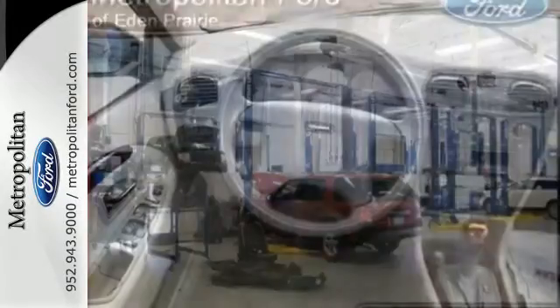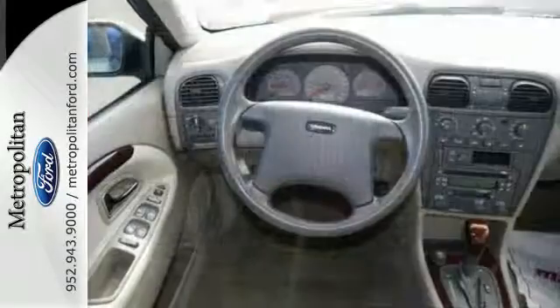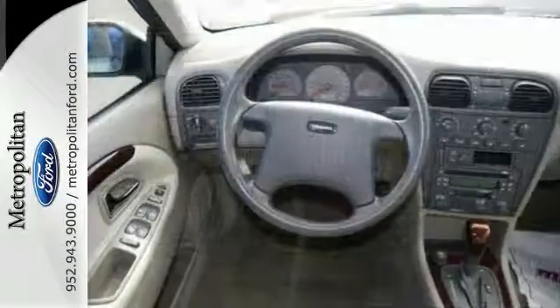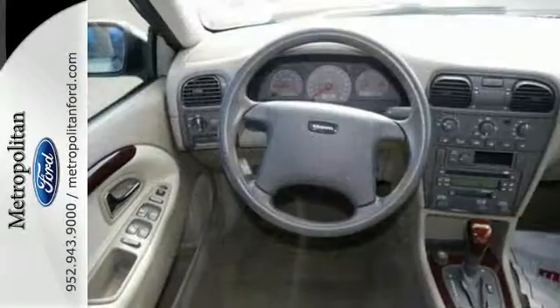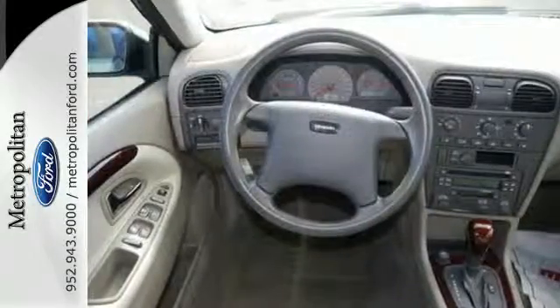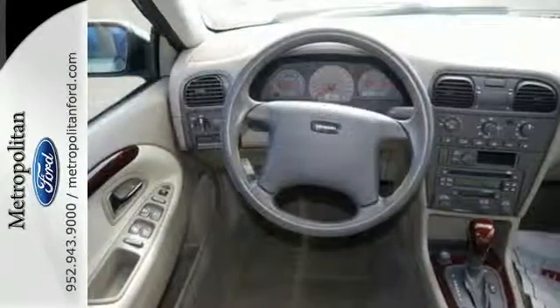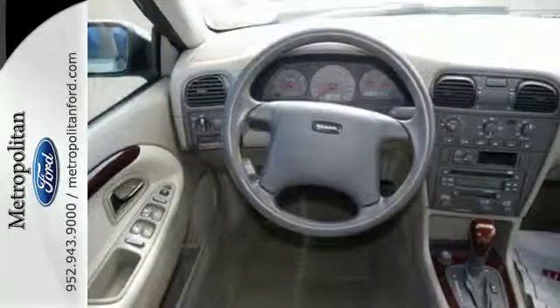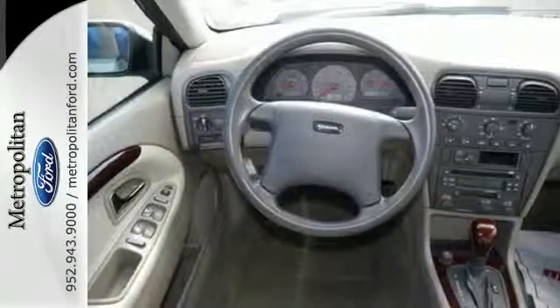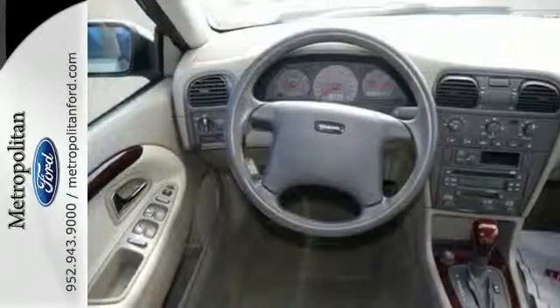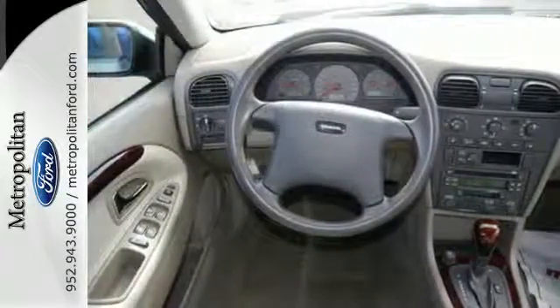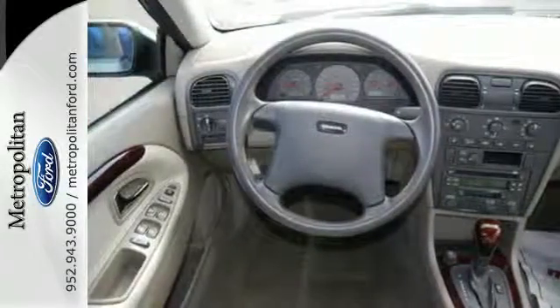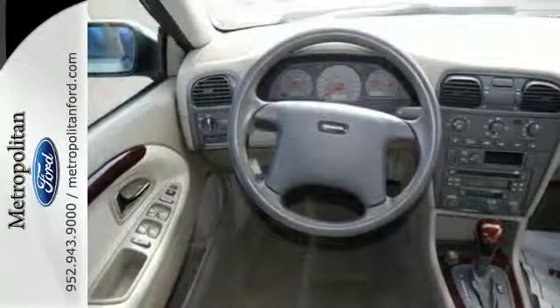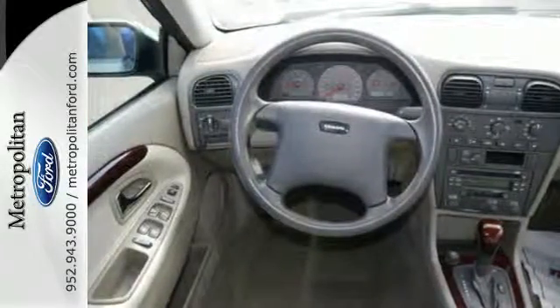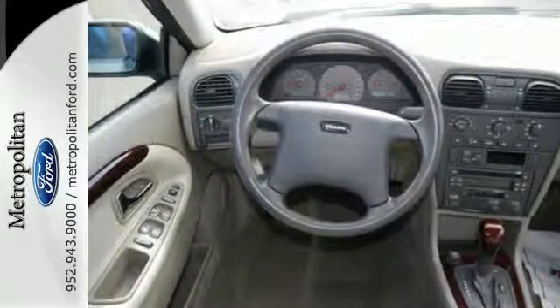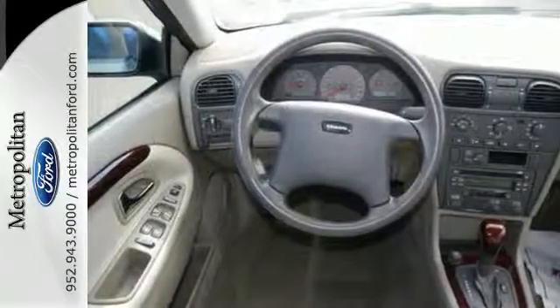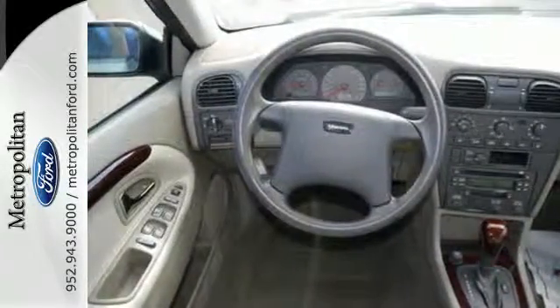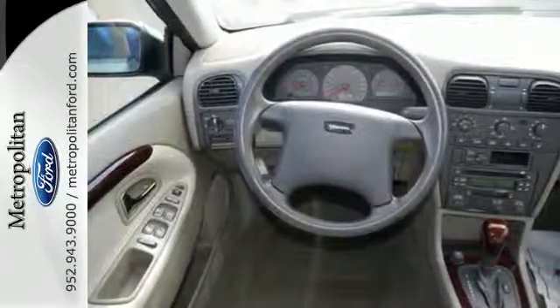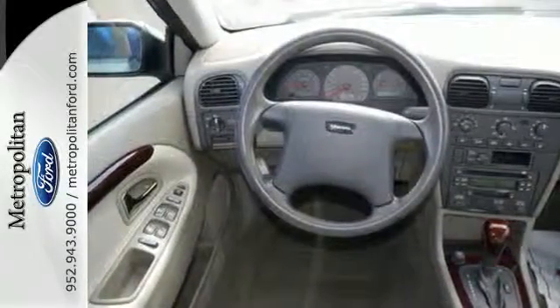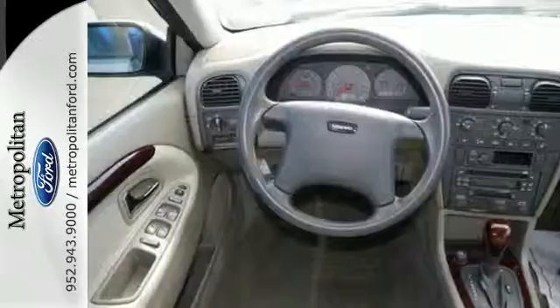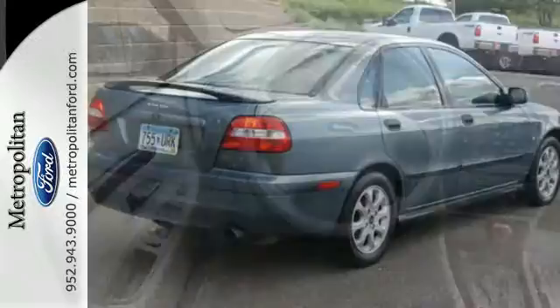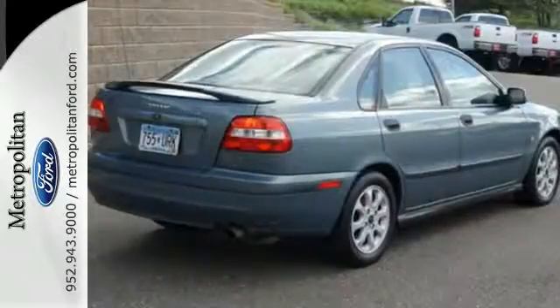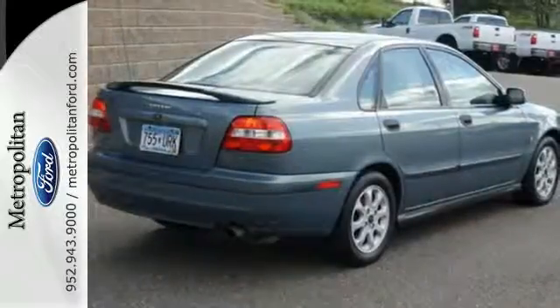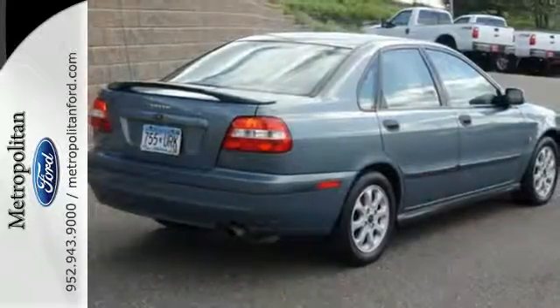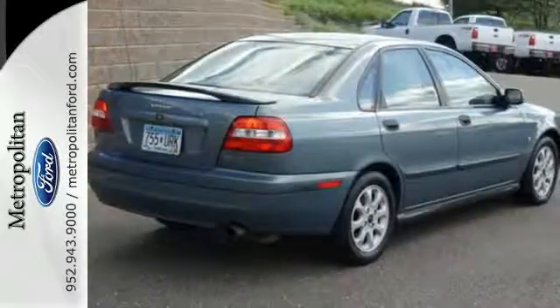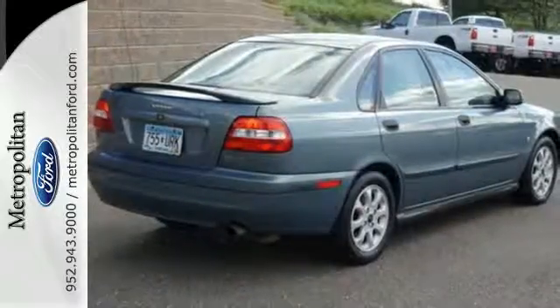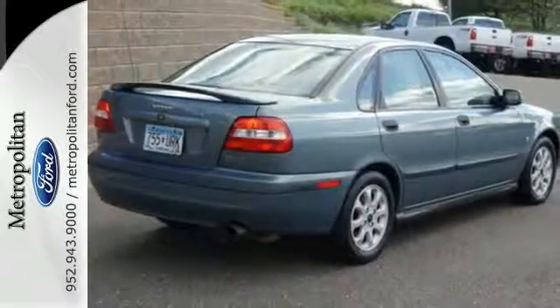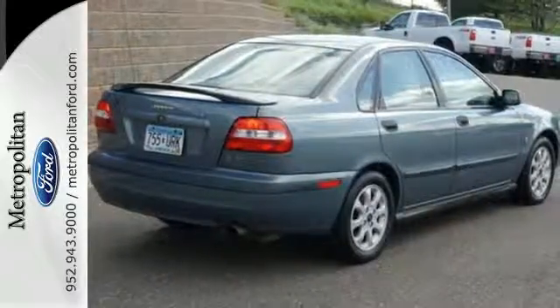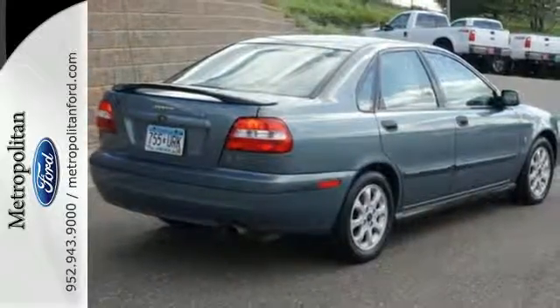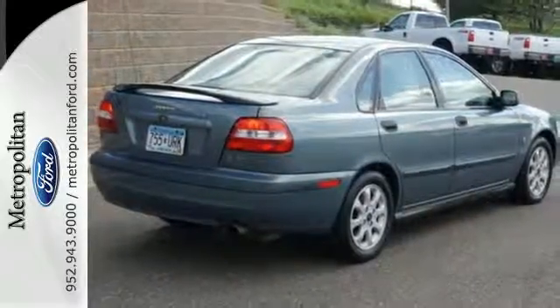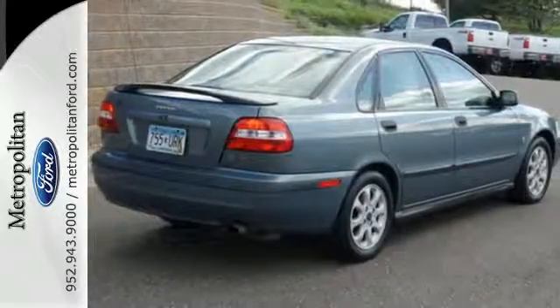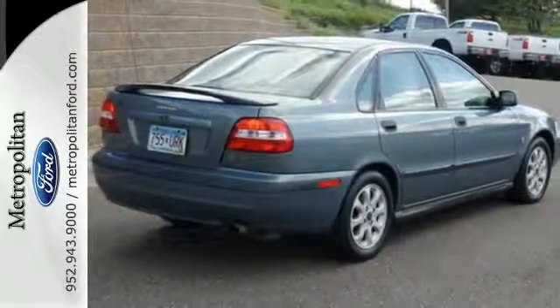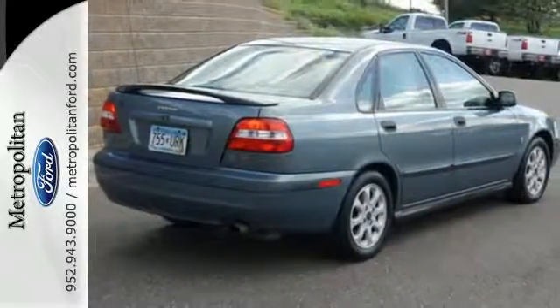When you first see the S40, you may think it's out of reach, but it's surprisingly affordable. Its competitors can't touch it, but you can.